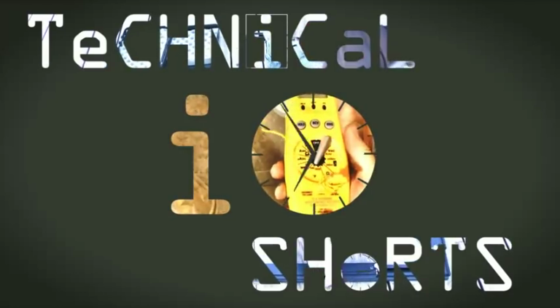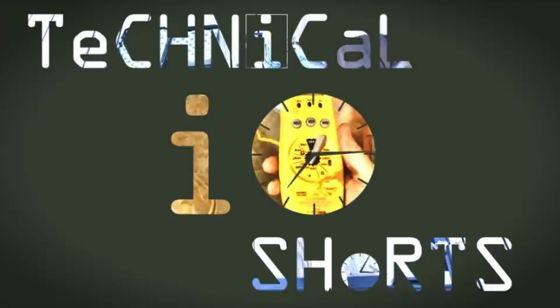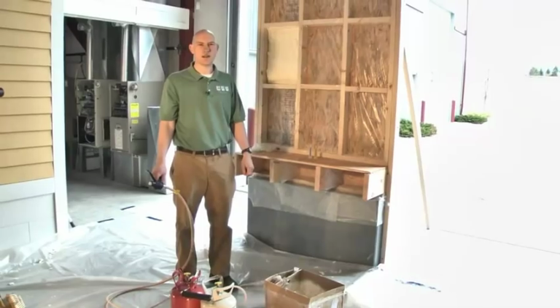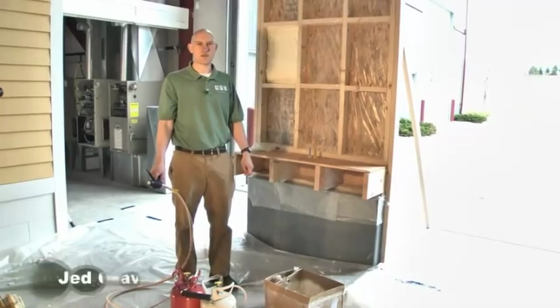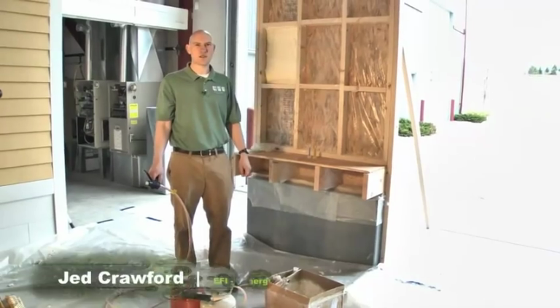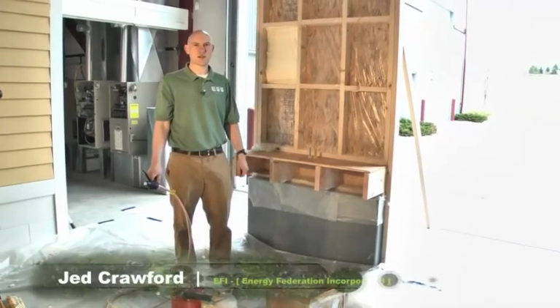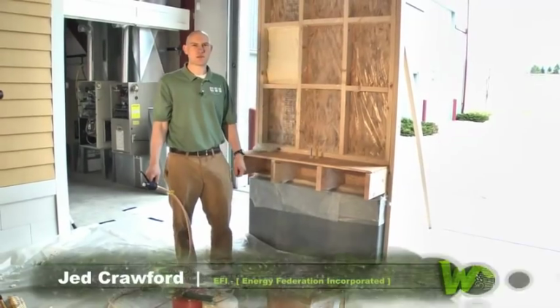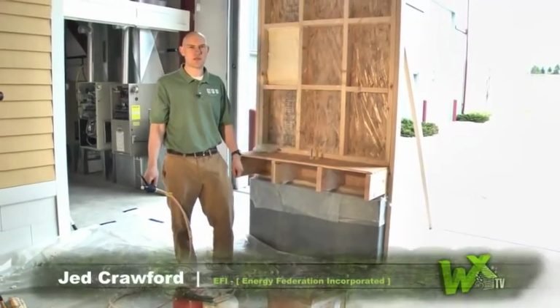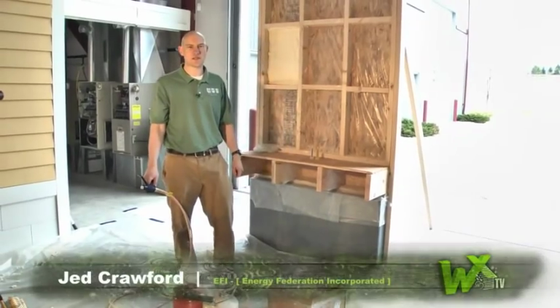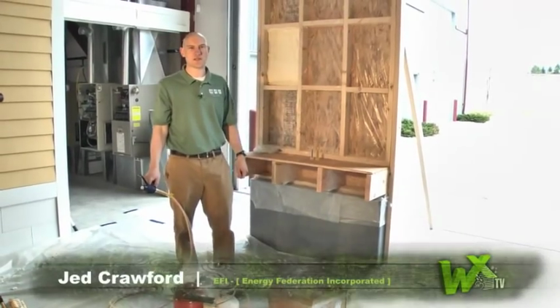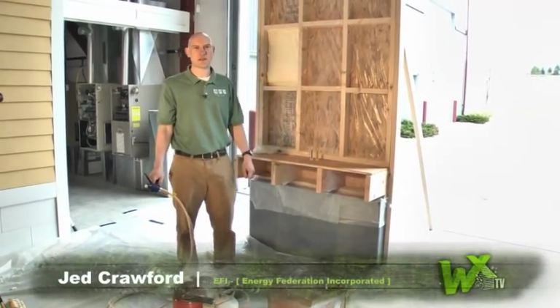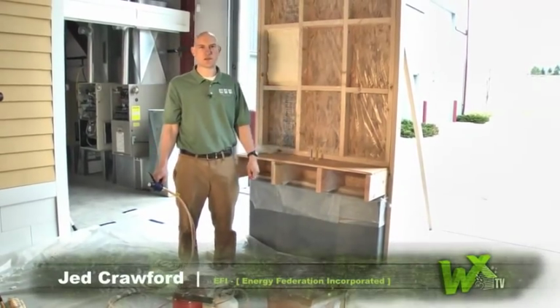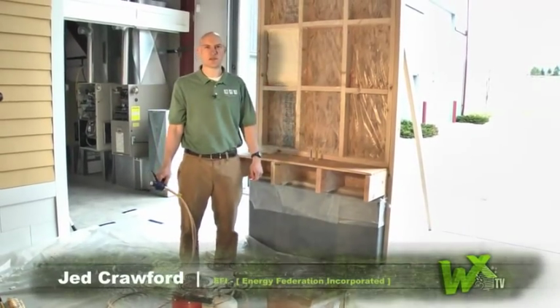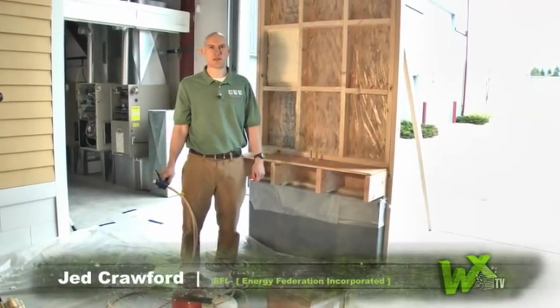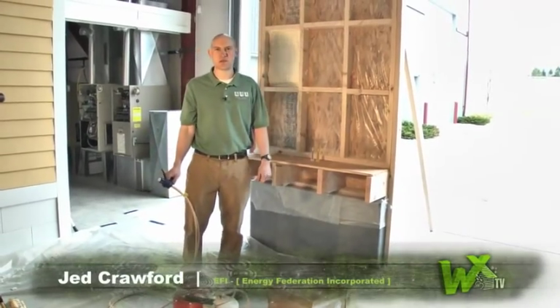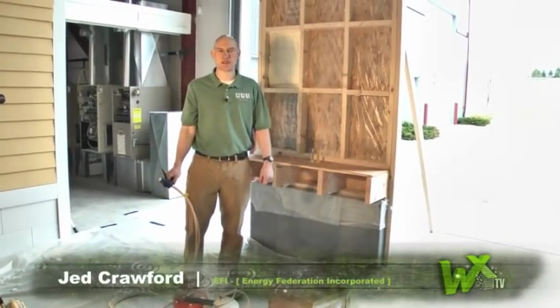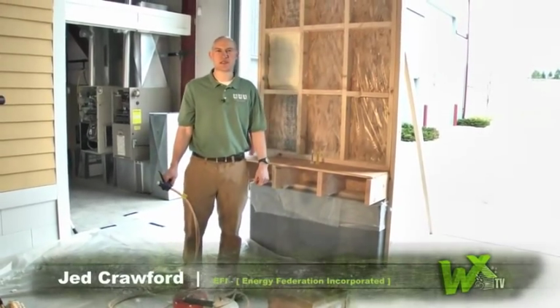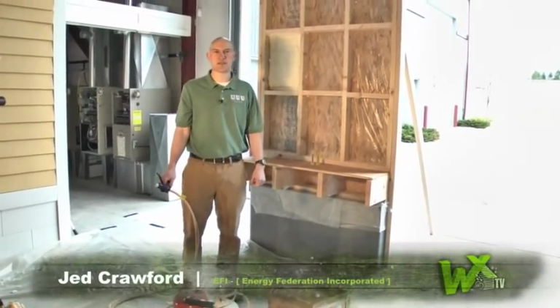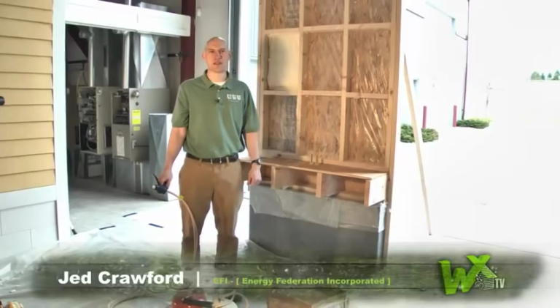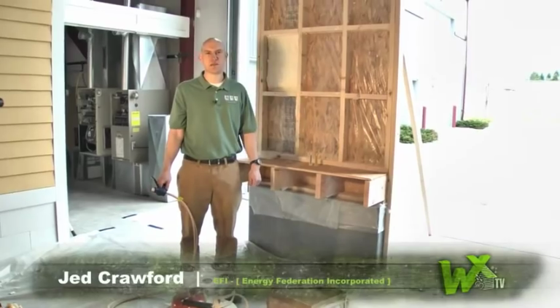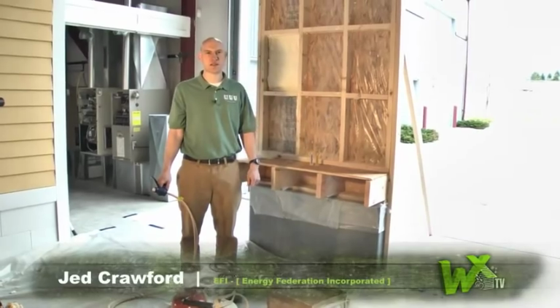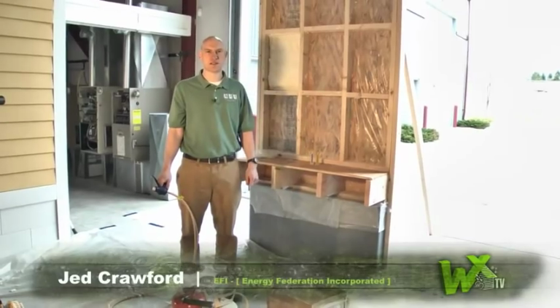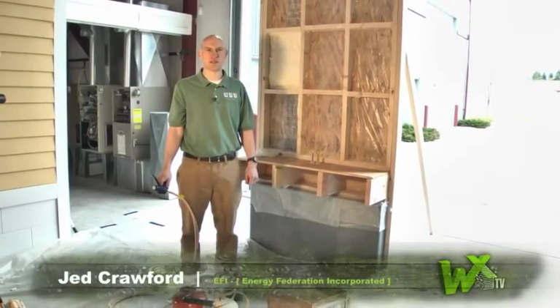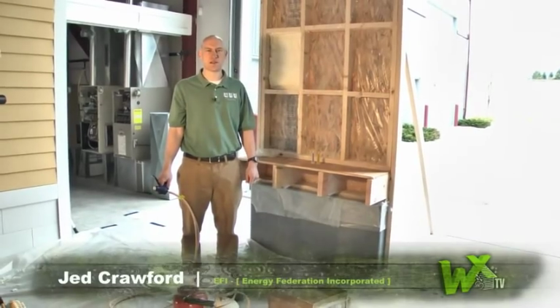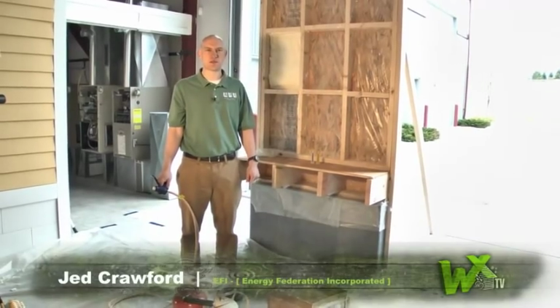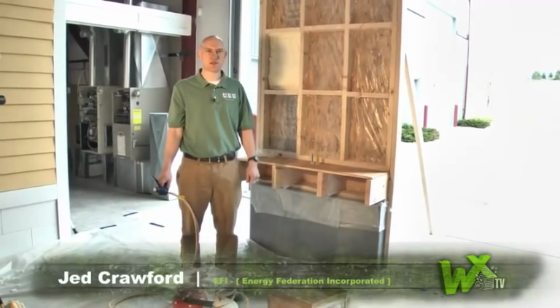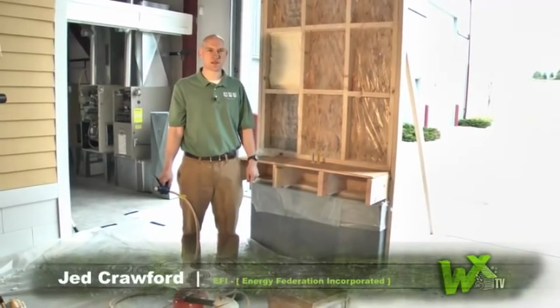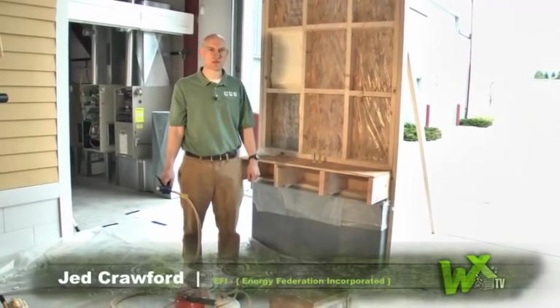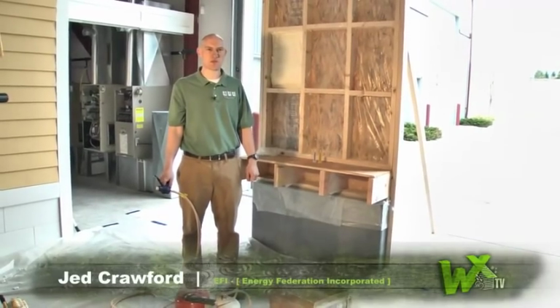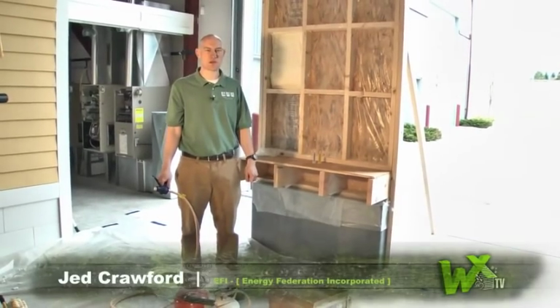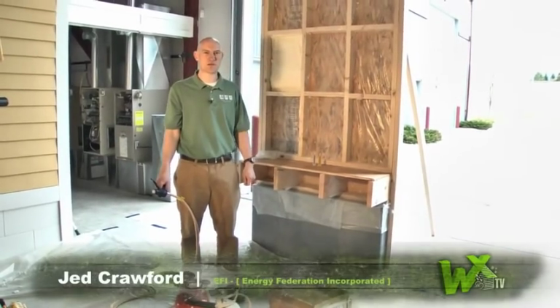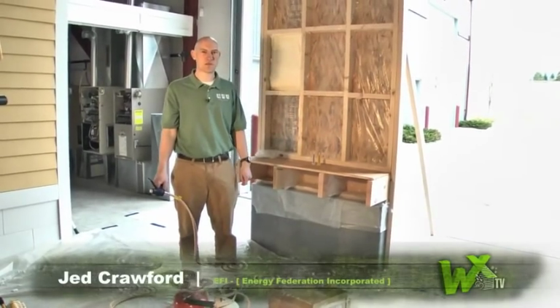Hi, I'm Jed Crawford from EFI. We're here at the WXTV lab. Today, we're demonstrating some two-part foam.